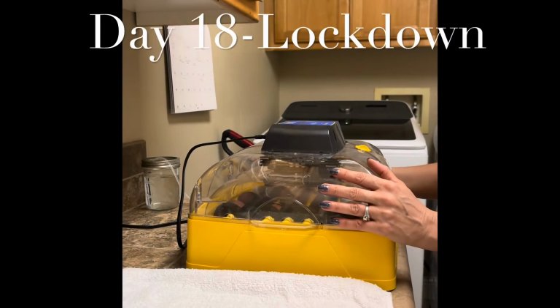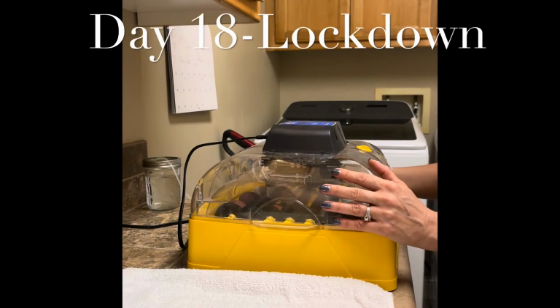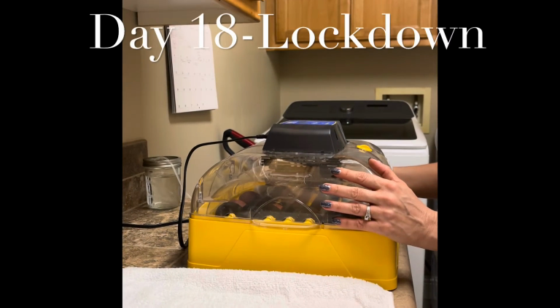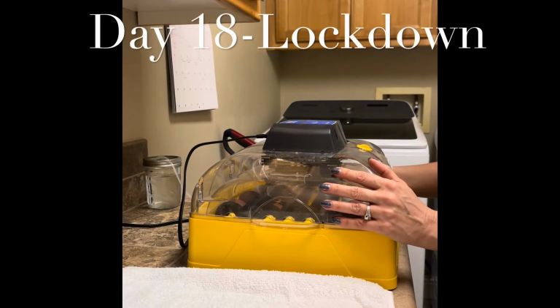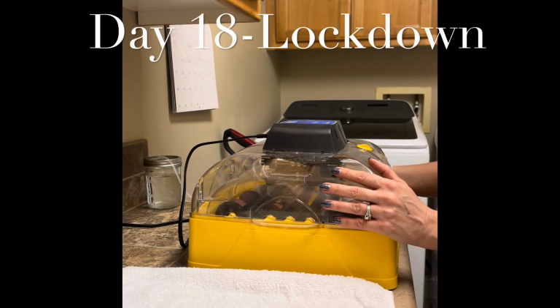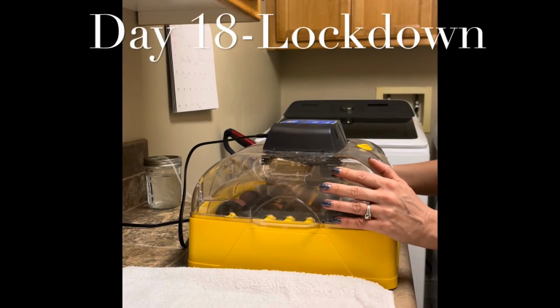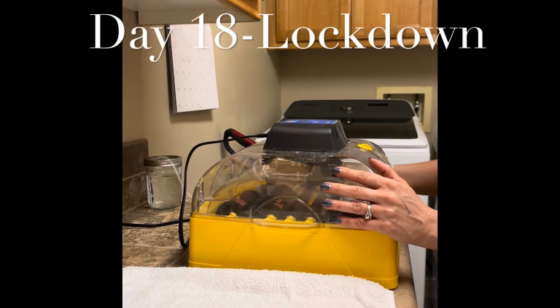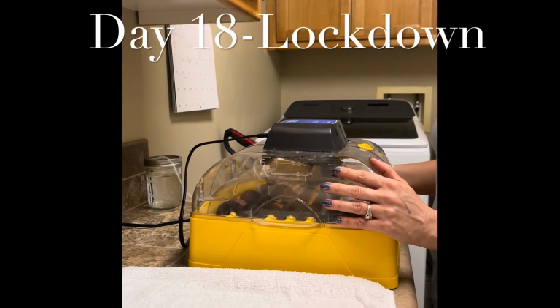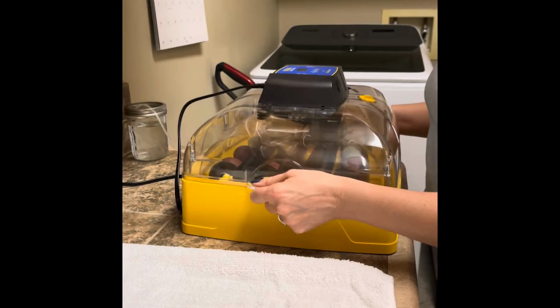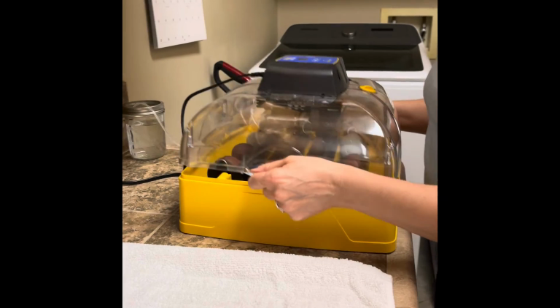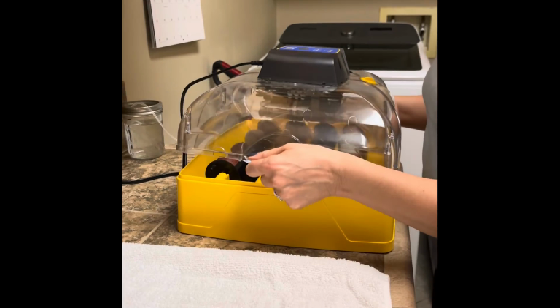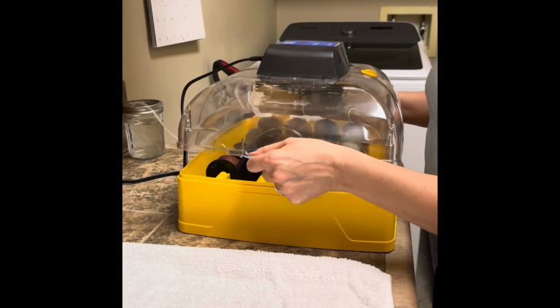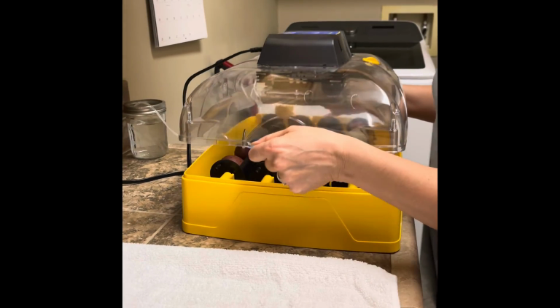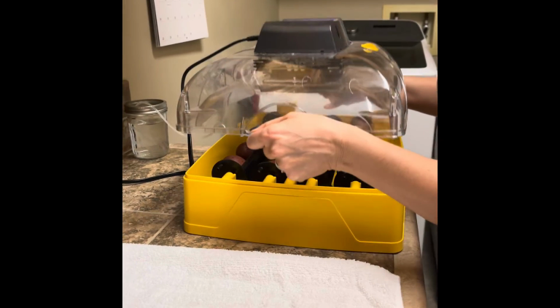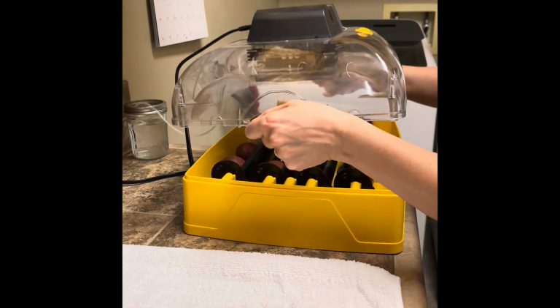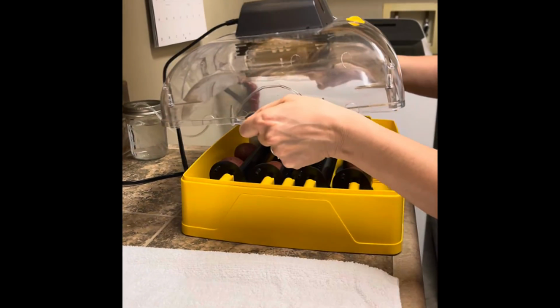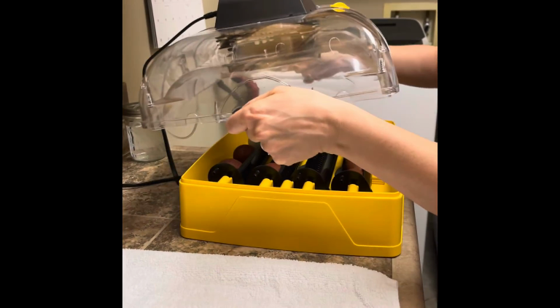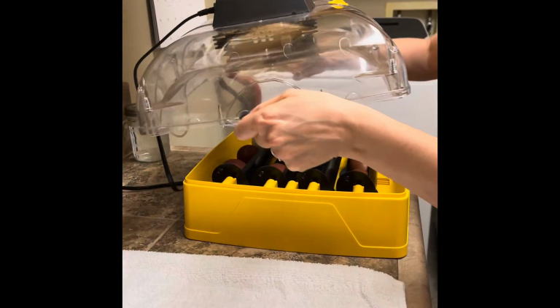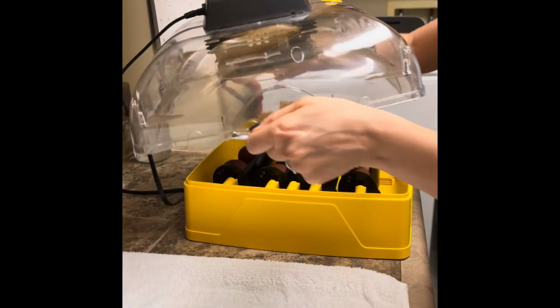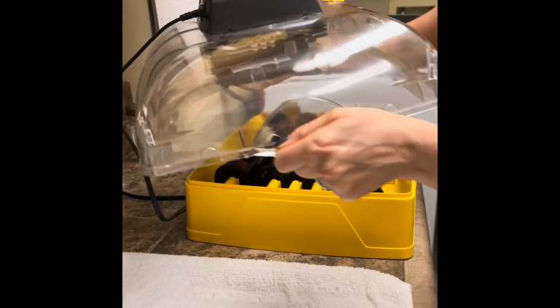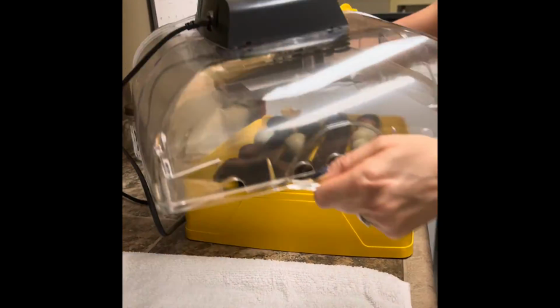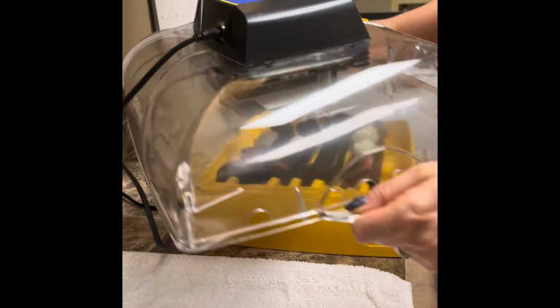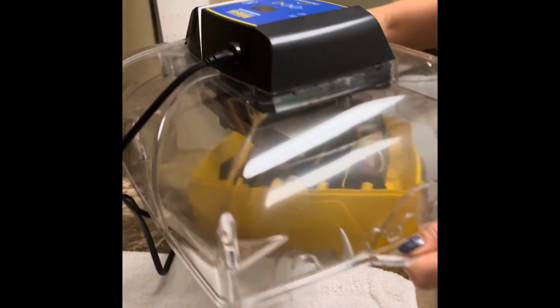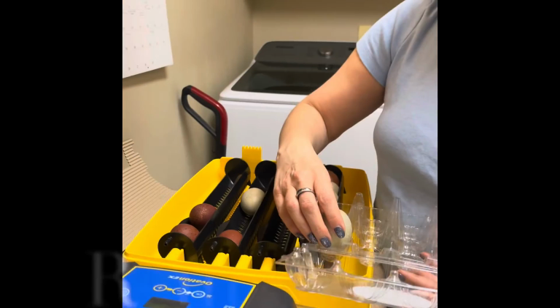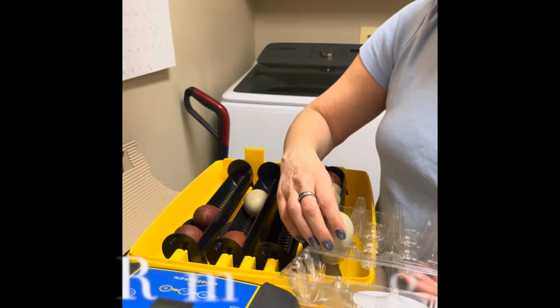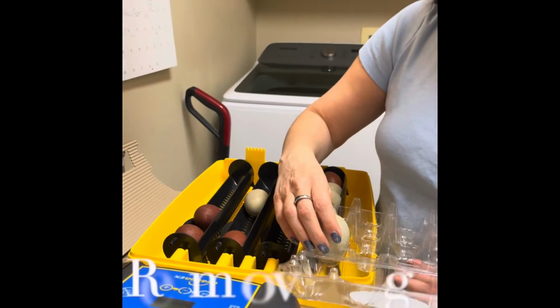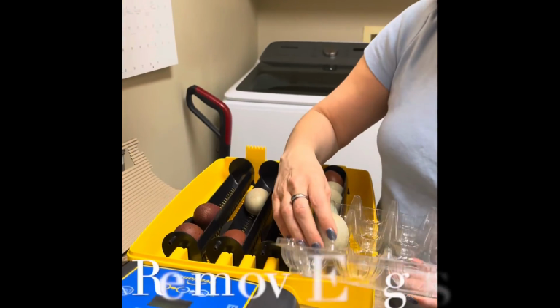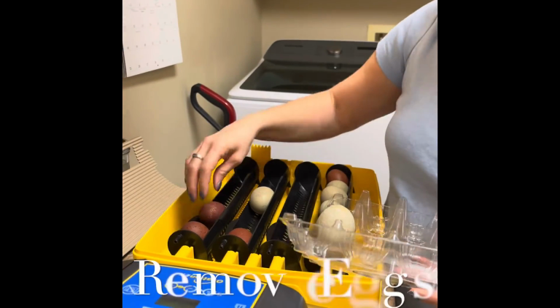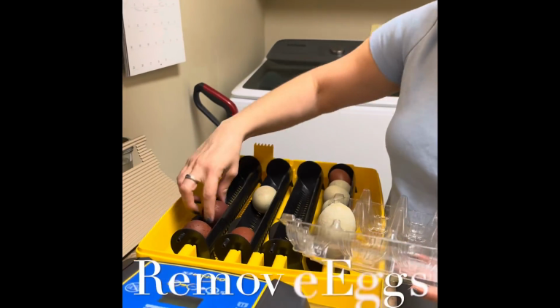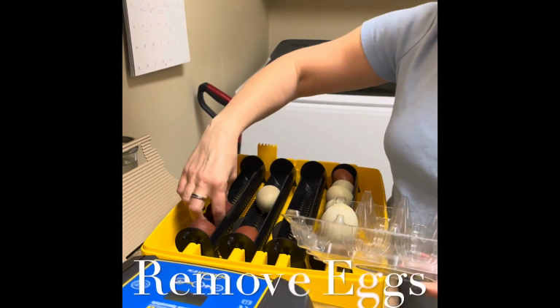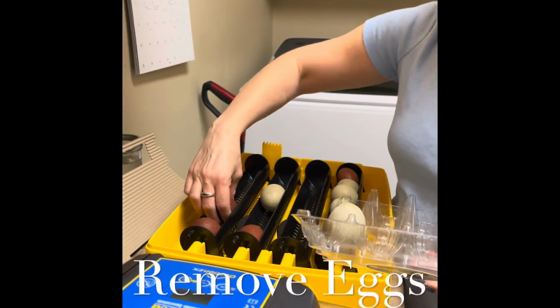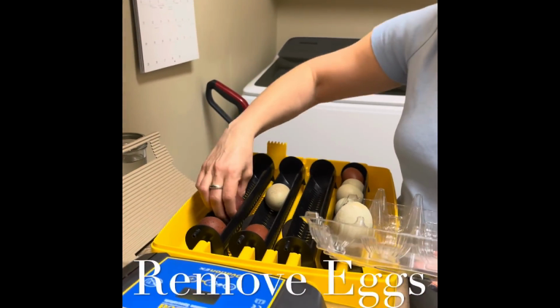Day 18 is lockdown day, which means we take everything out of the incubator and get set up for hatching.